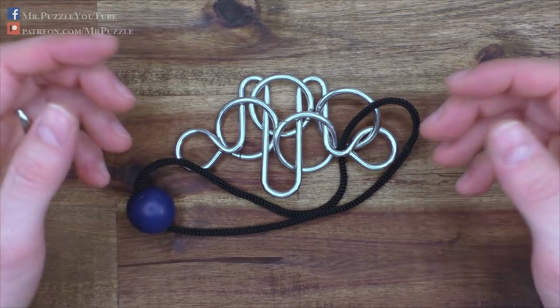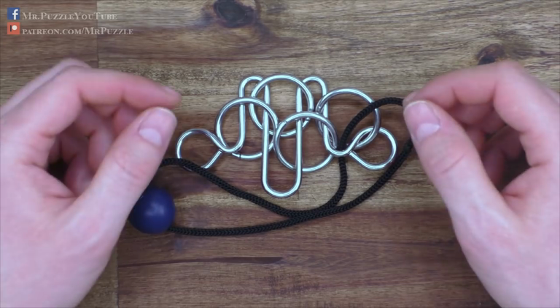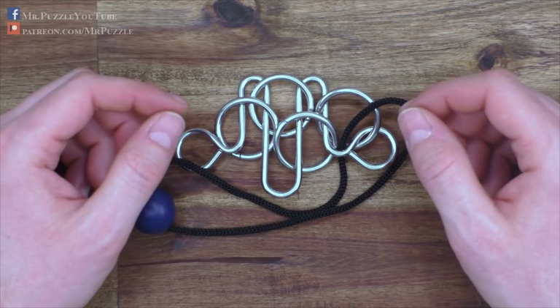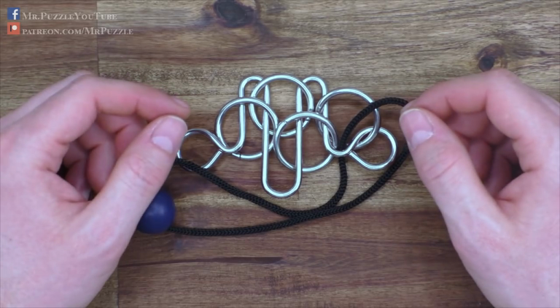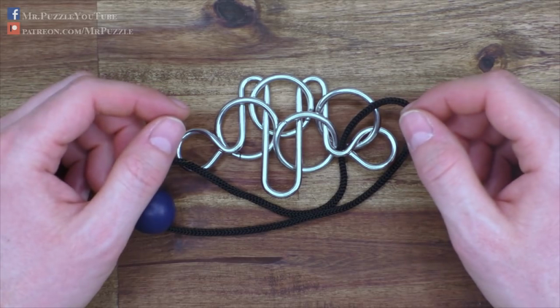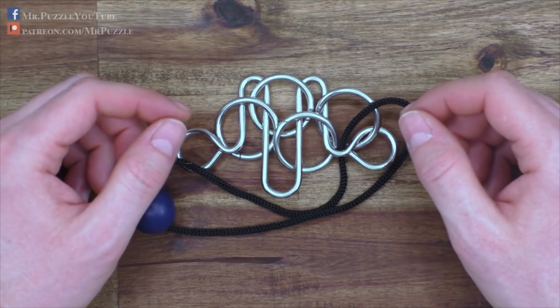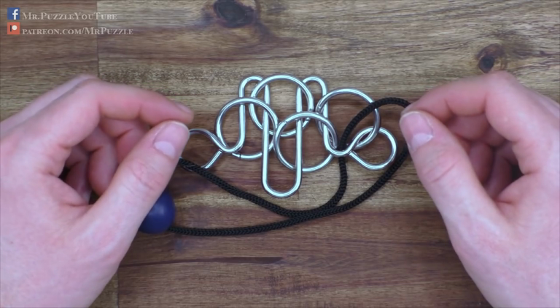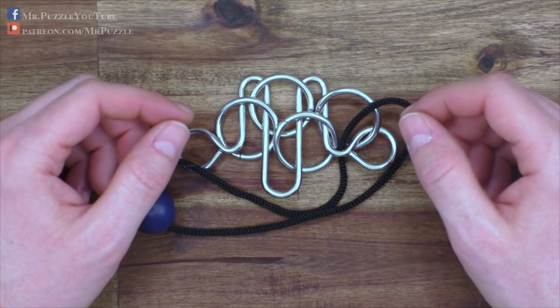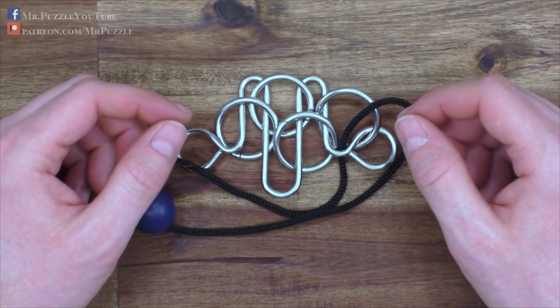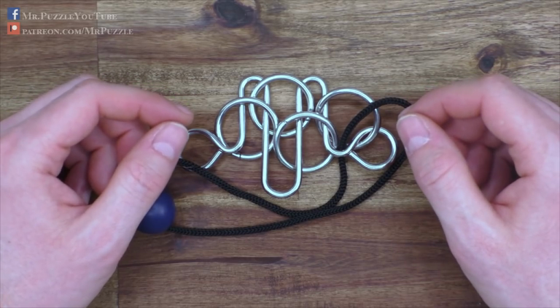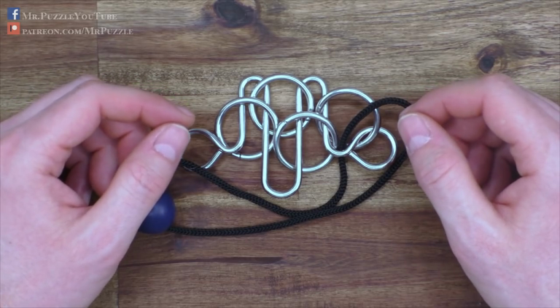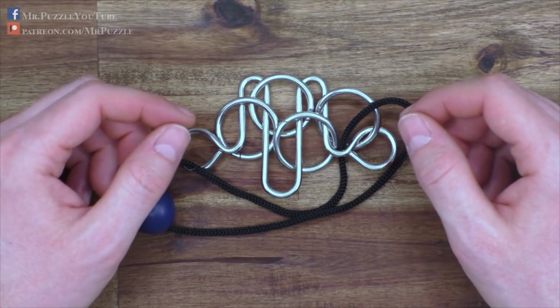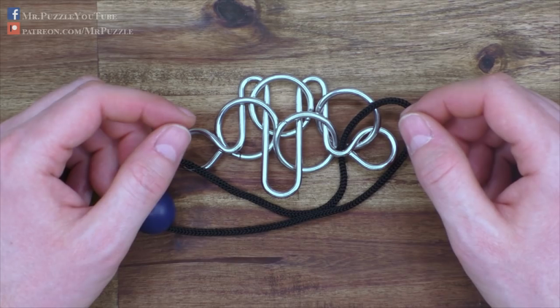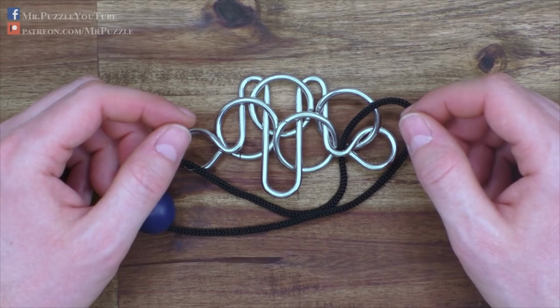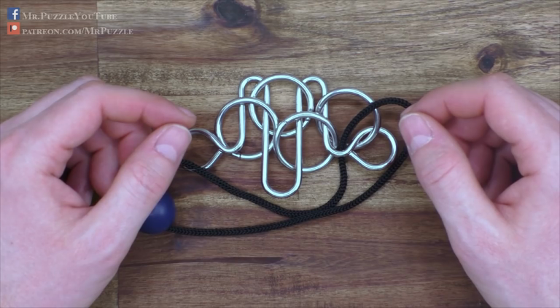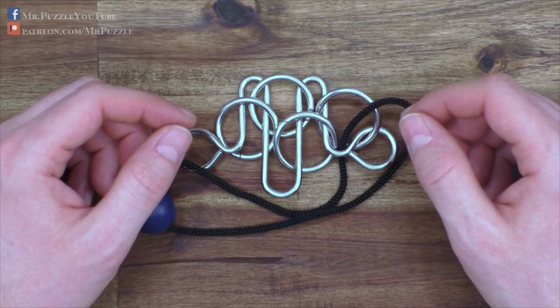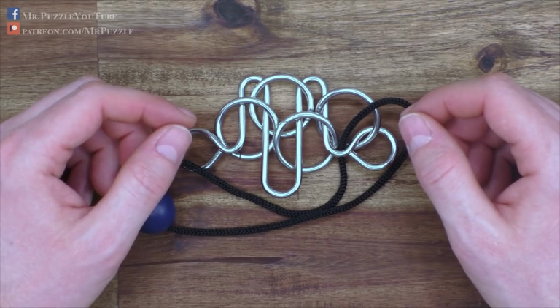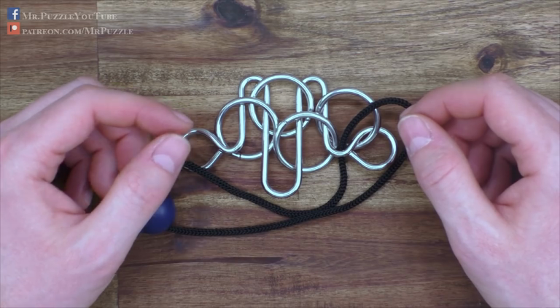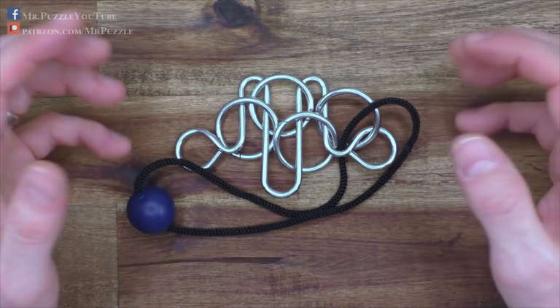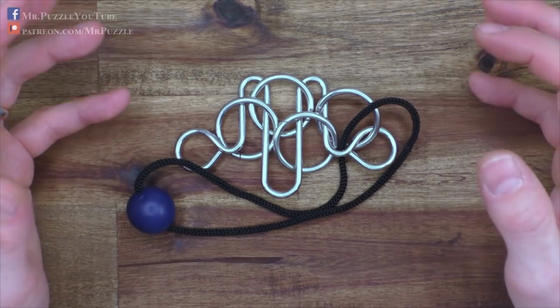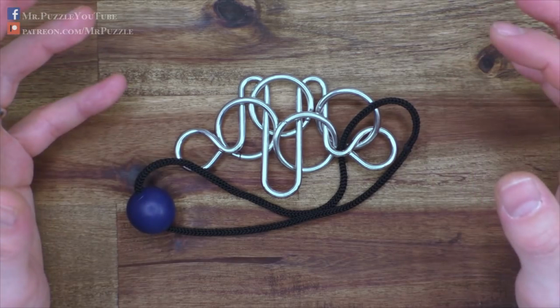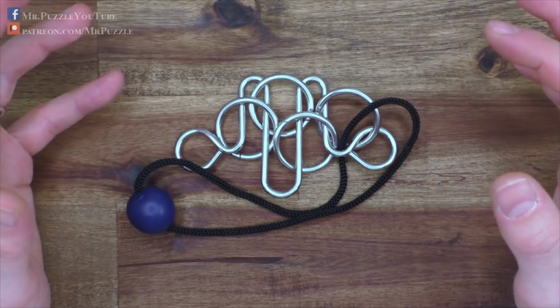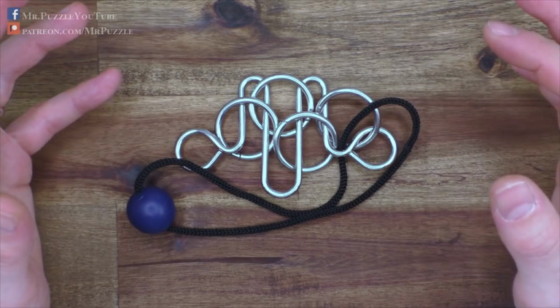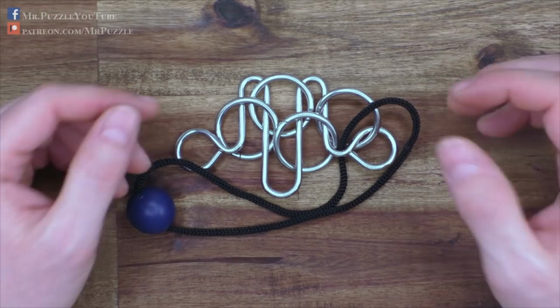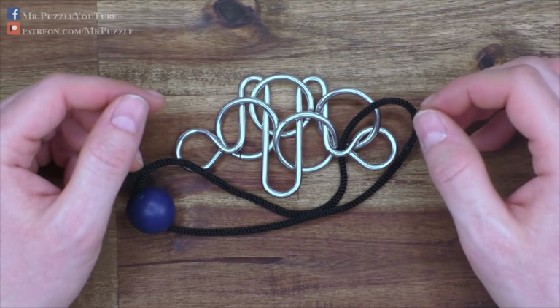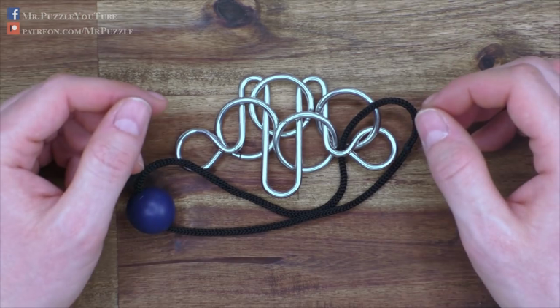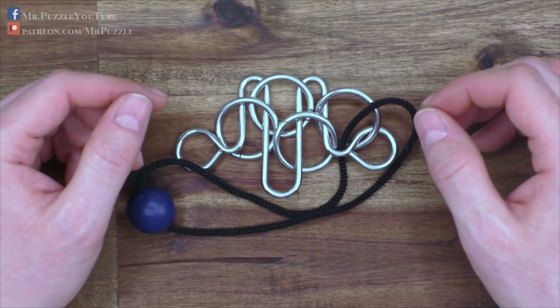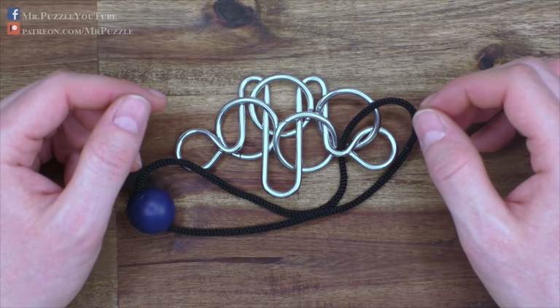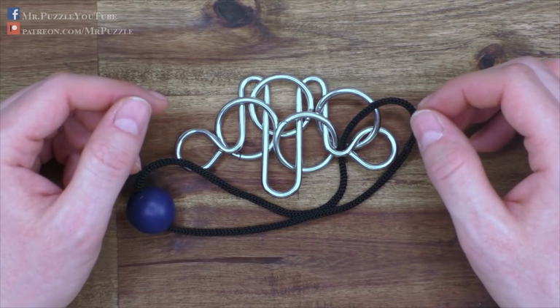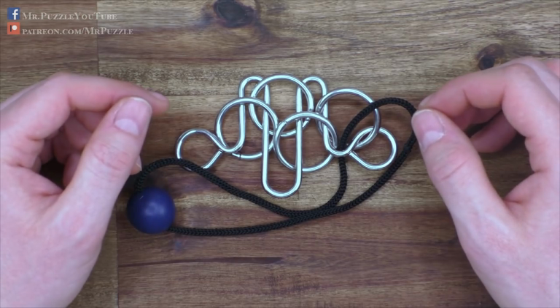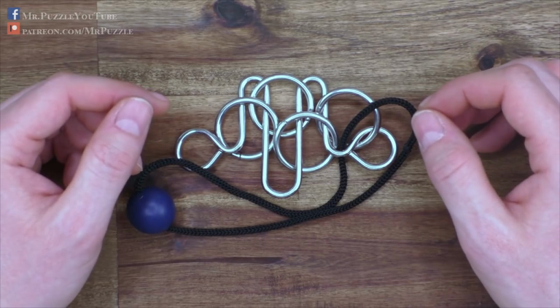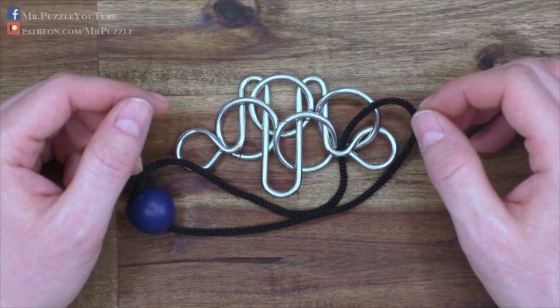So after the spoiler break, I will show you the solution and explain what made it so easy for me to solve this one.